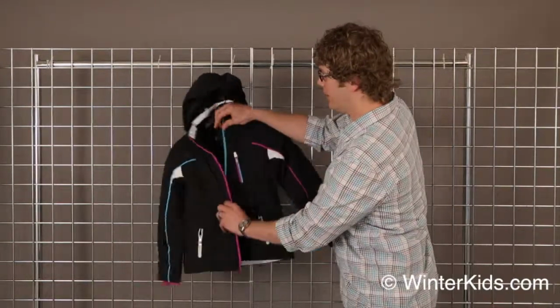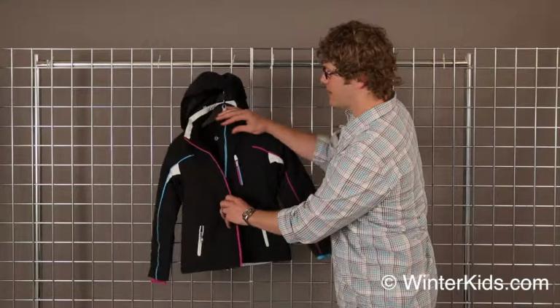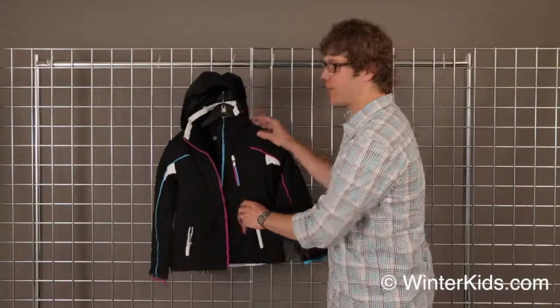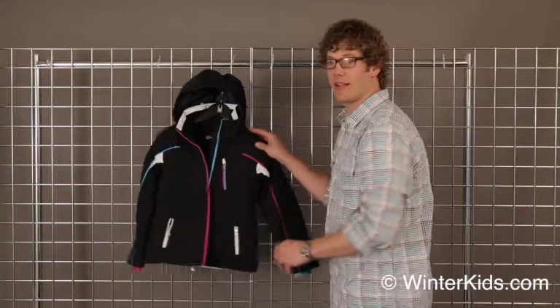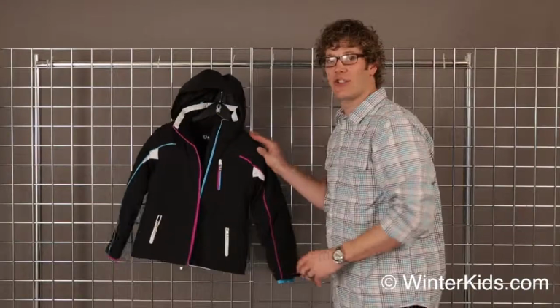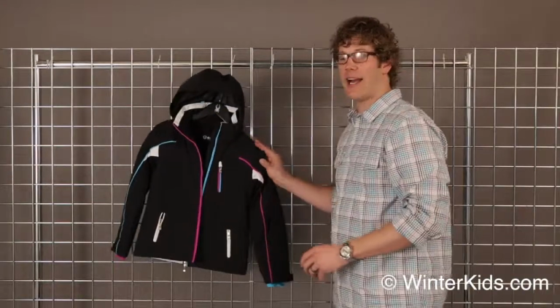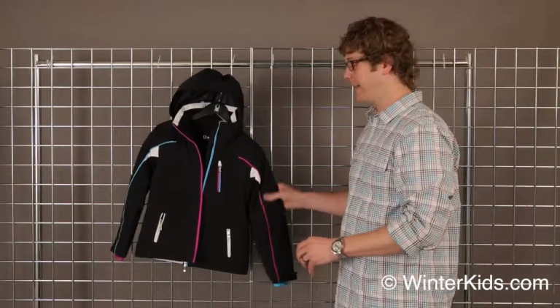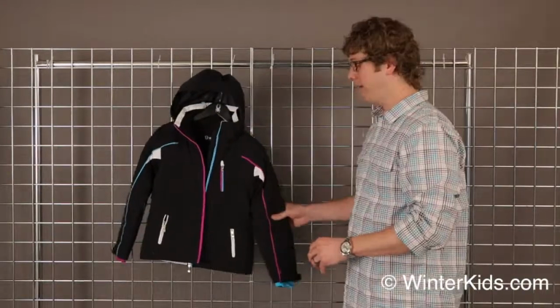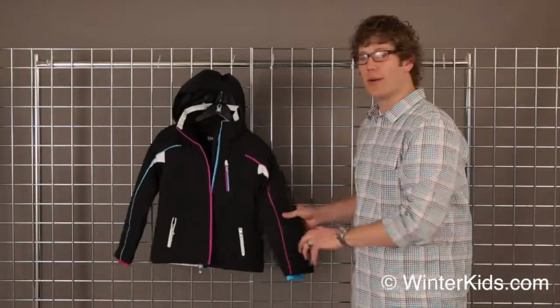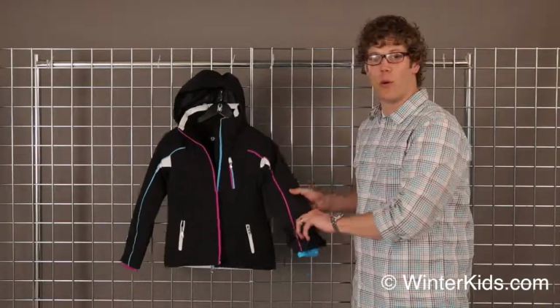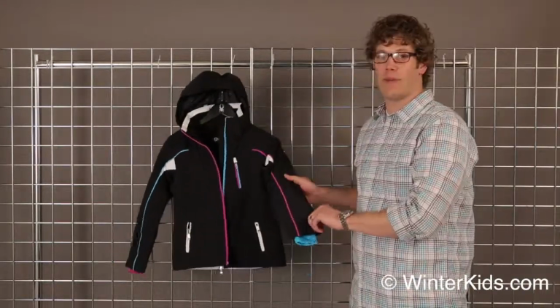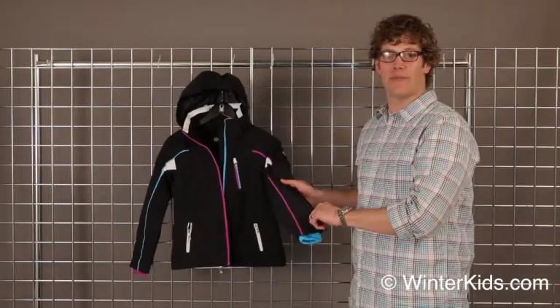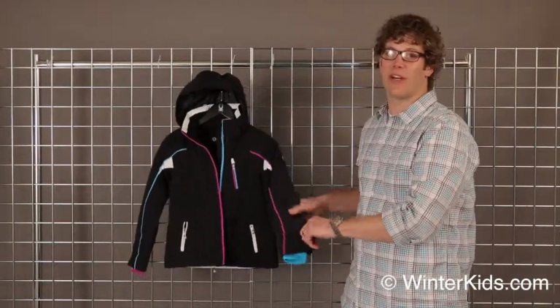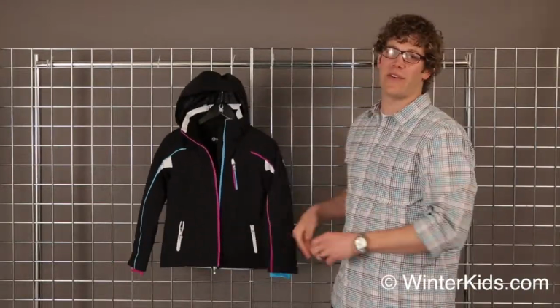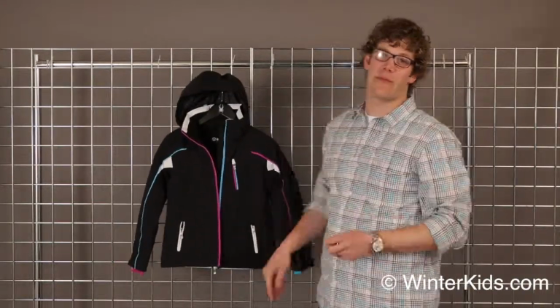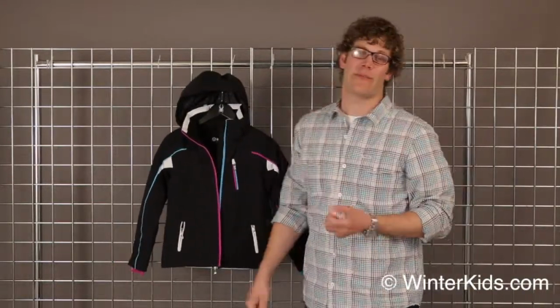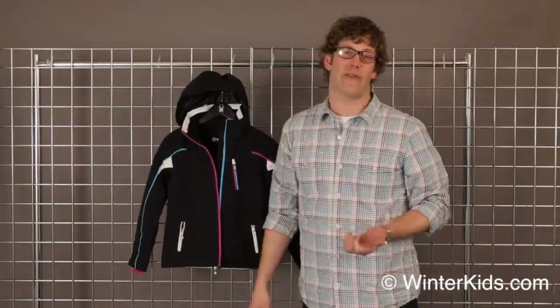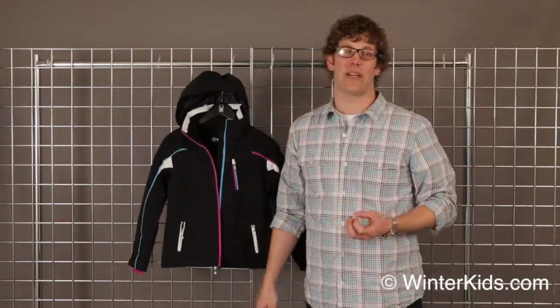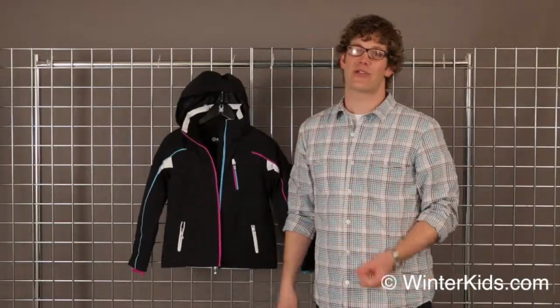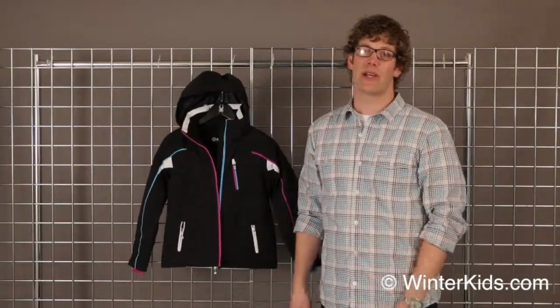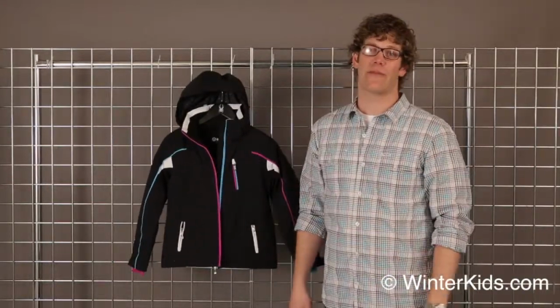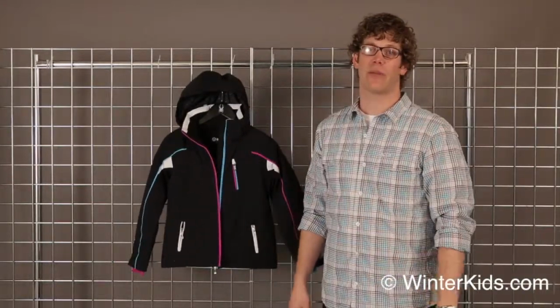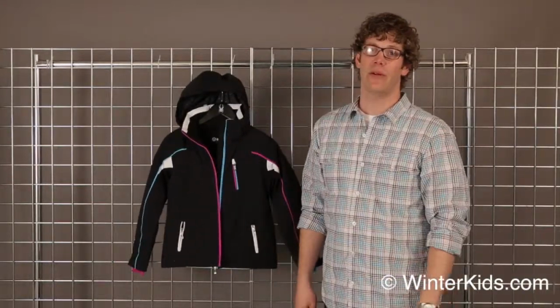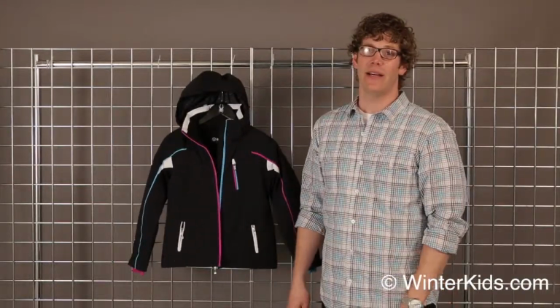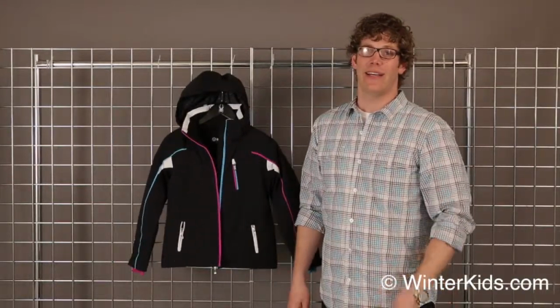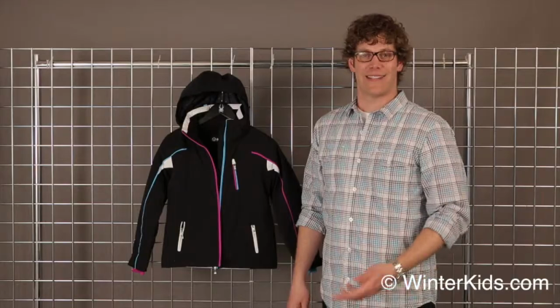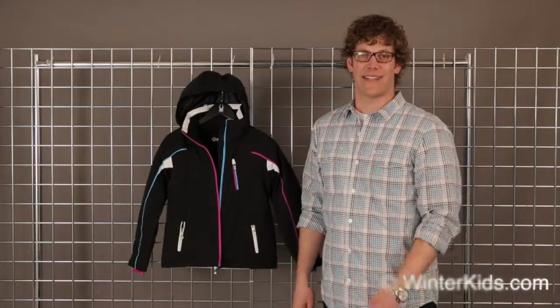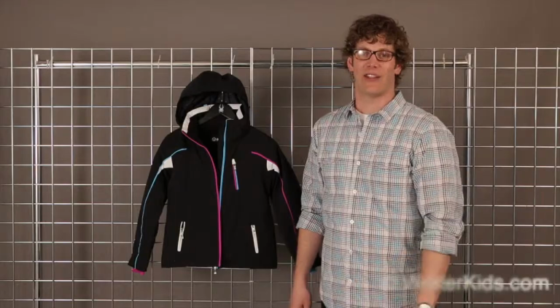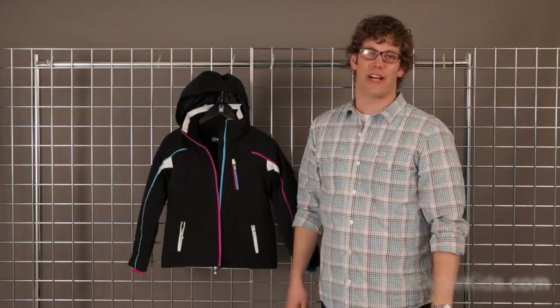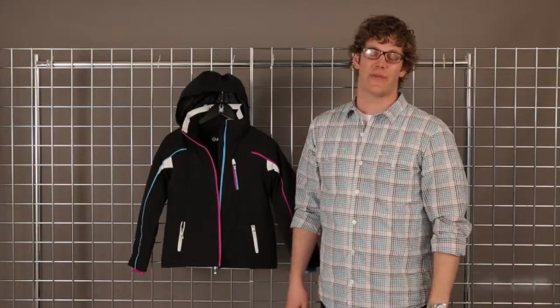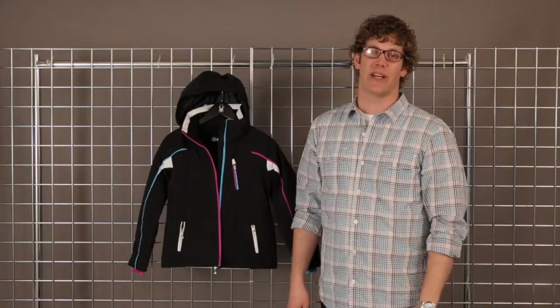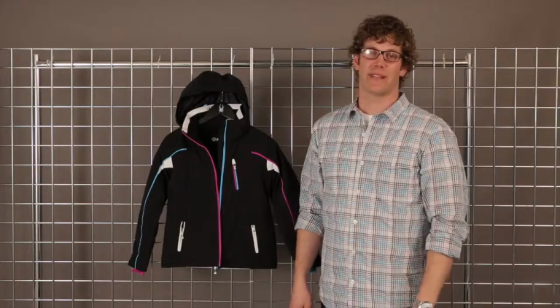This is a great little jacket — warm, stretch fabric, extremely comfortable. This is the Ella Jacket from Sun Ice.